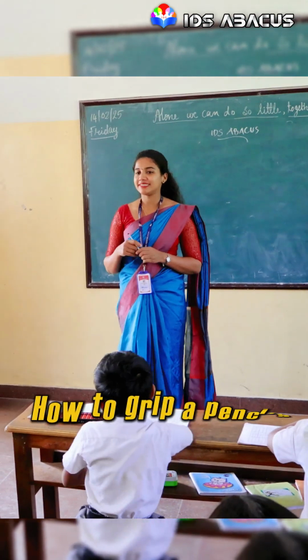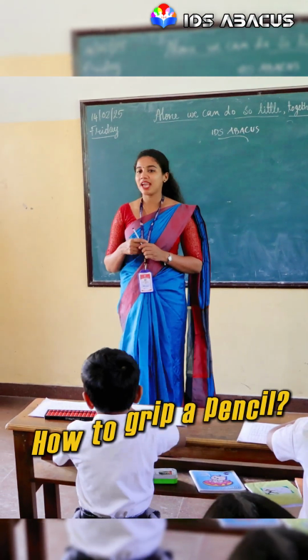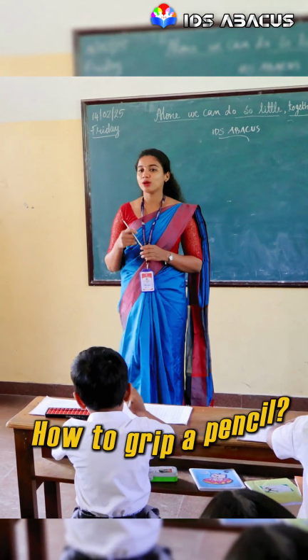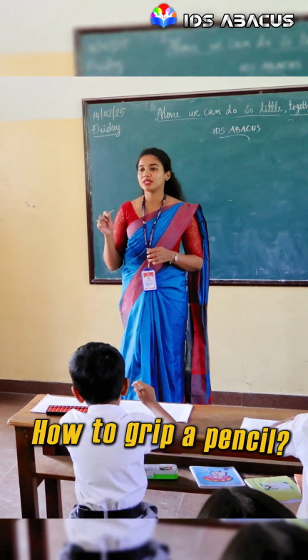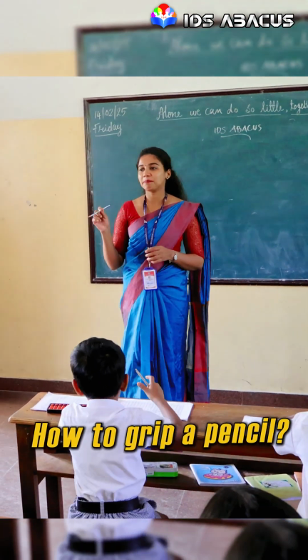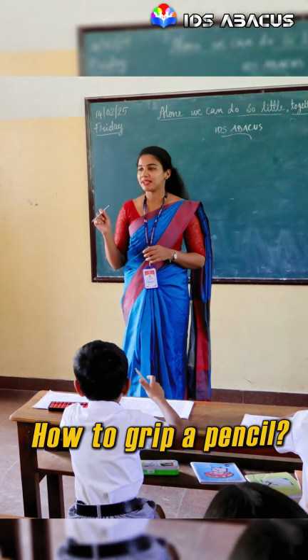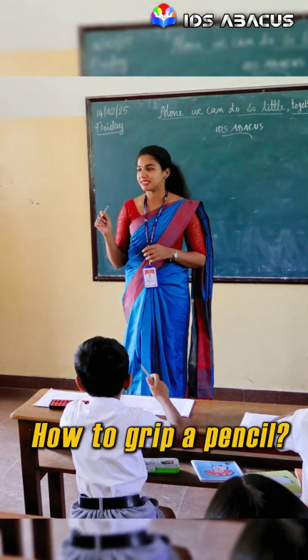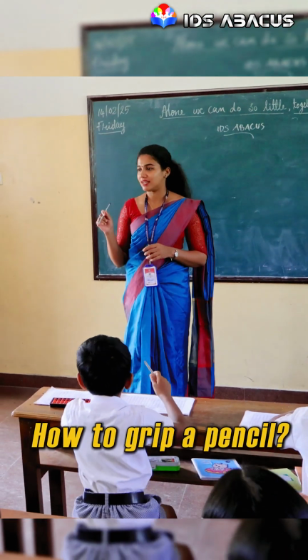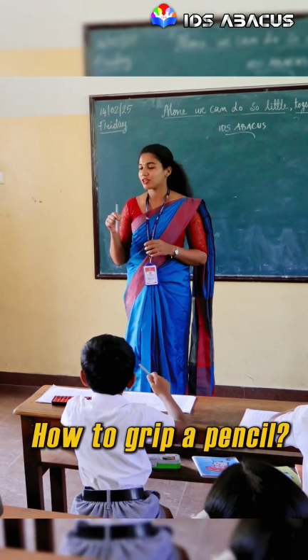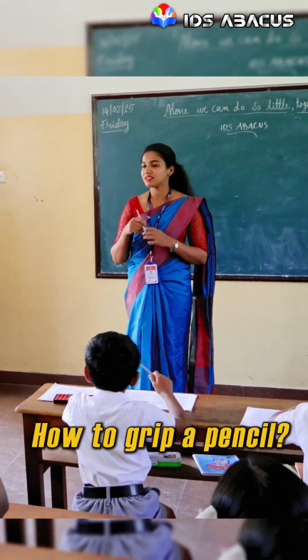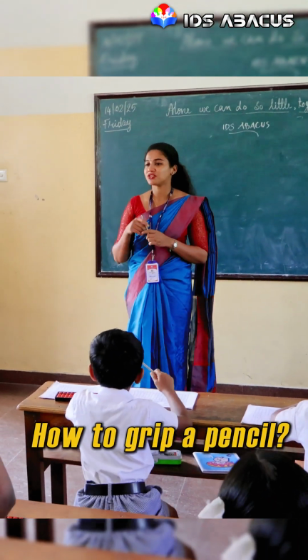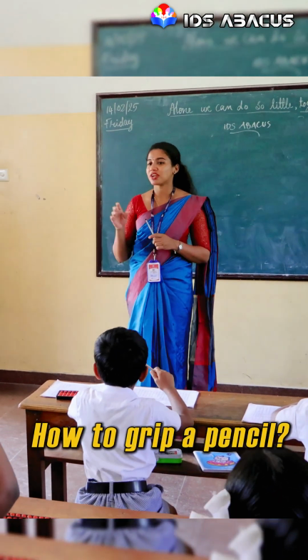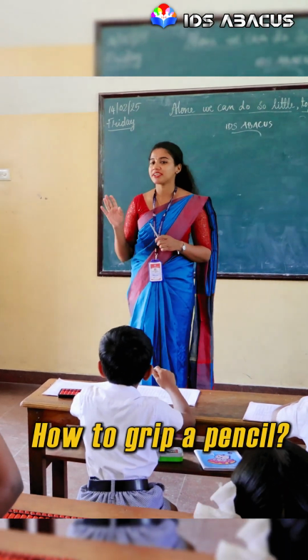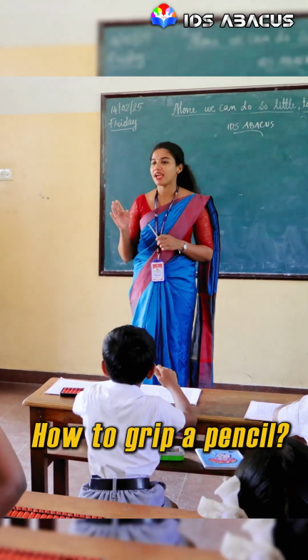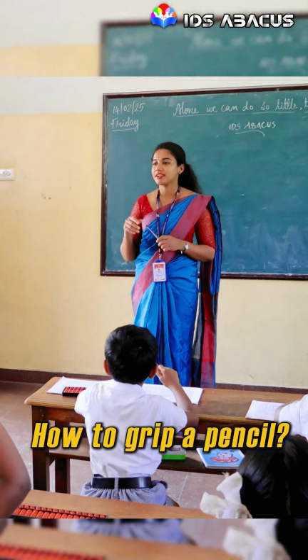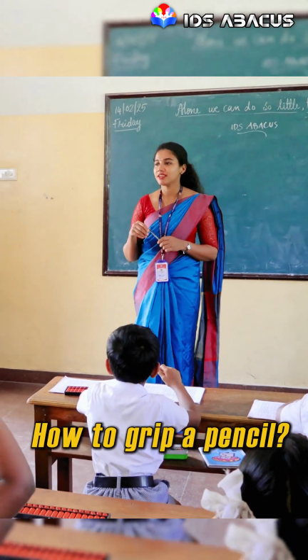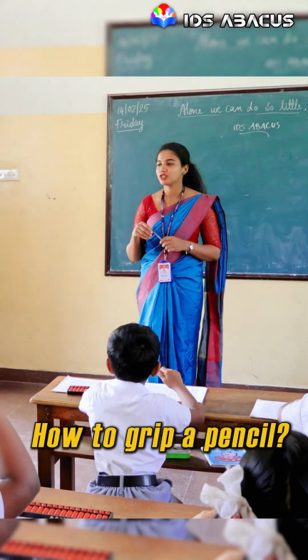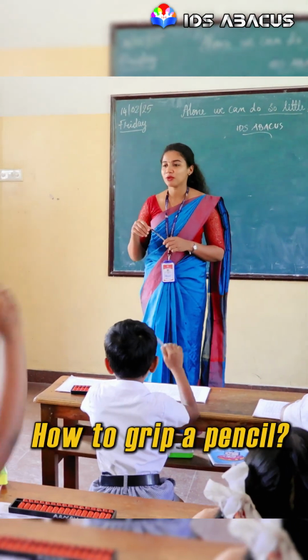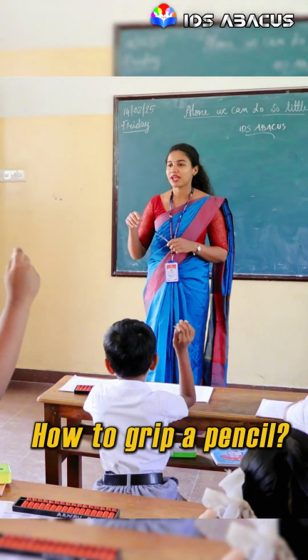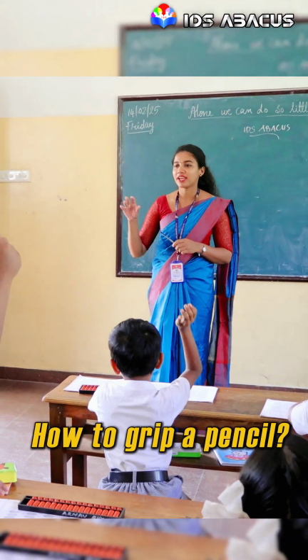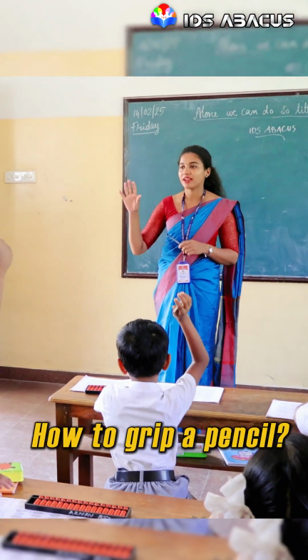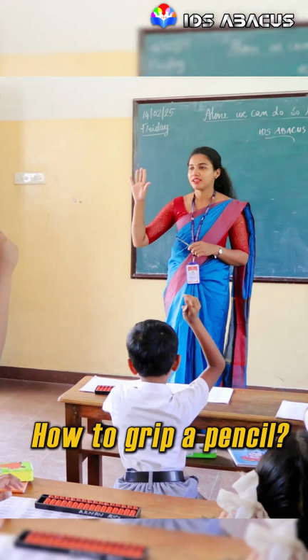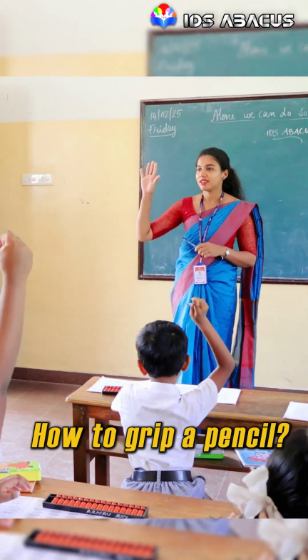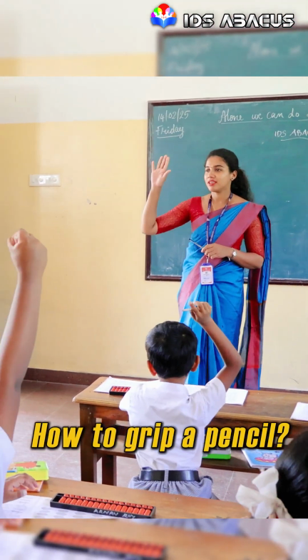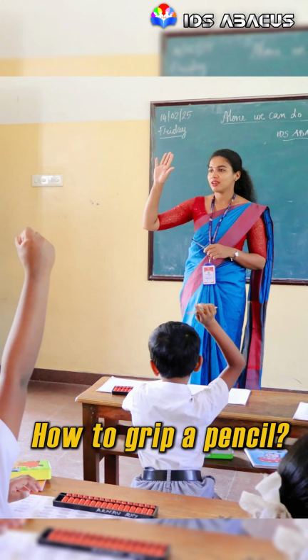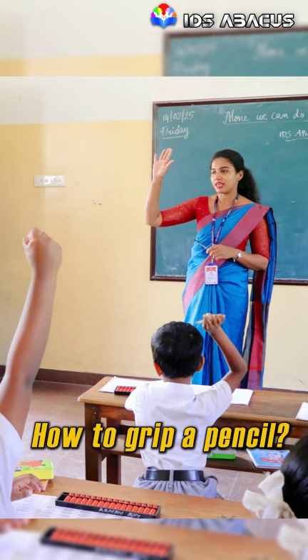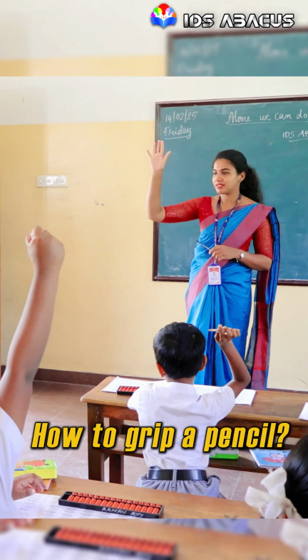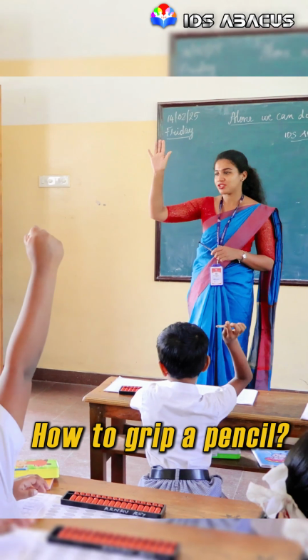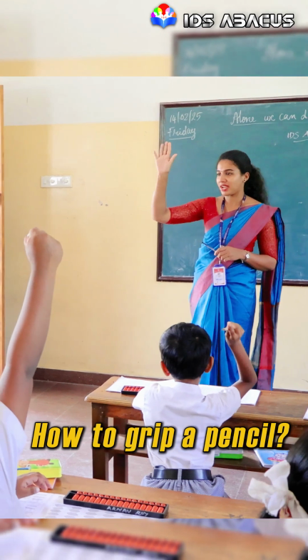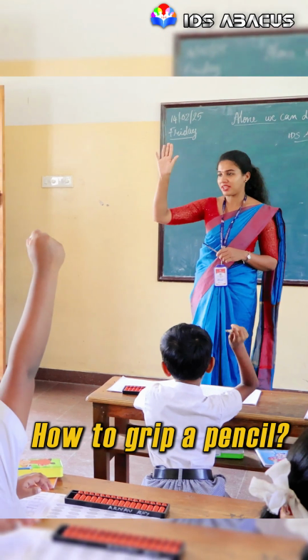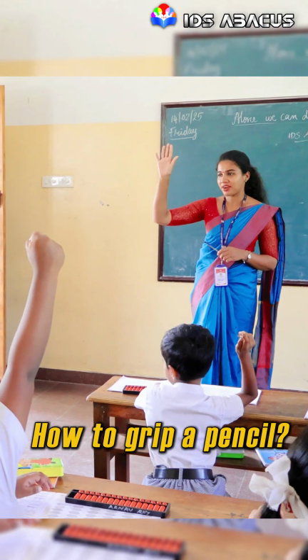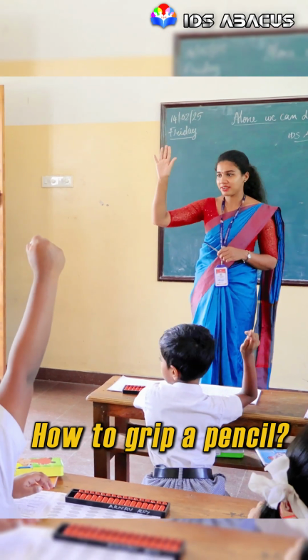Let's see how to grip a pencil. Which is your right hand? Show me your right hand. Is it your right hand, right?